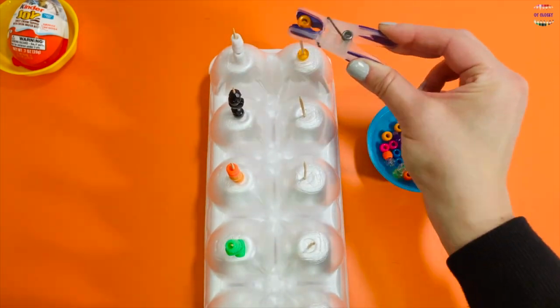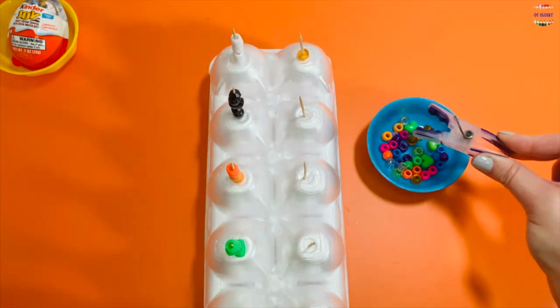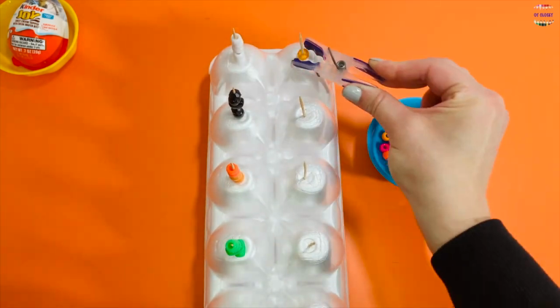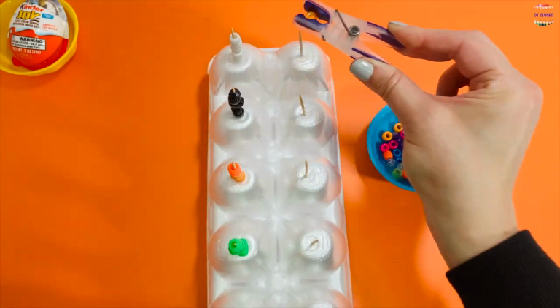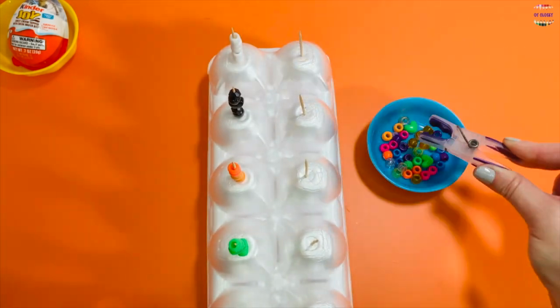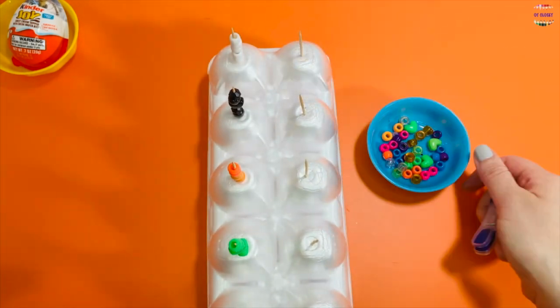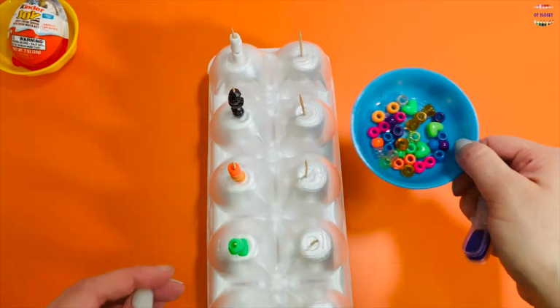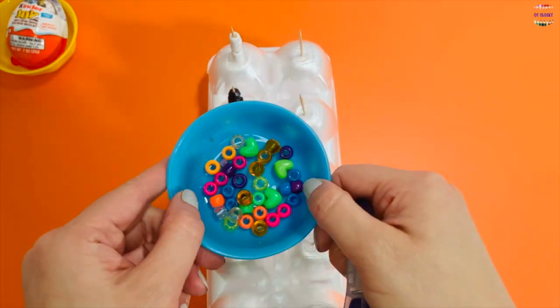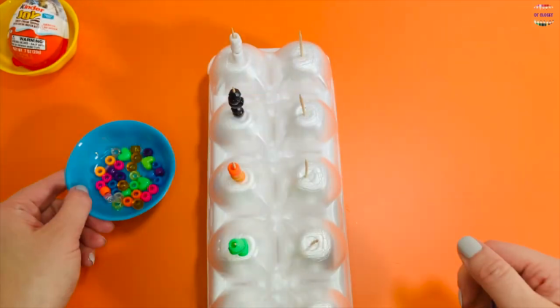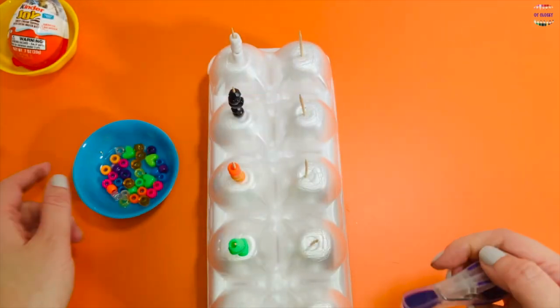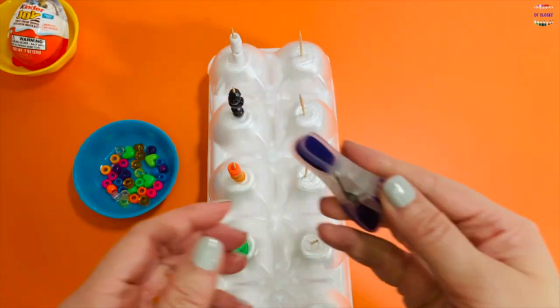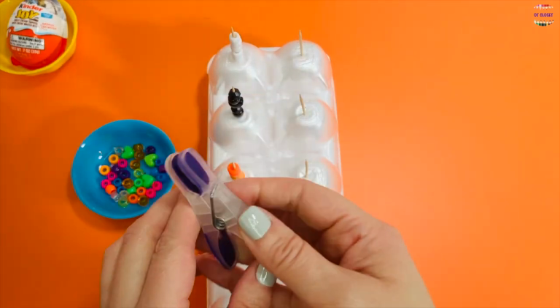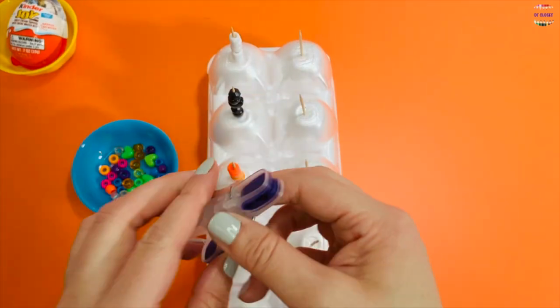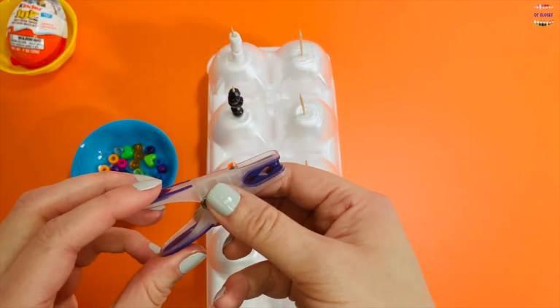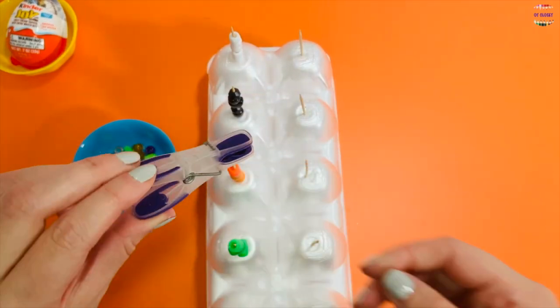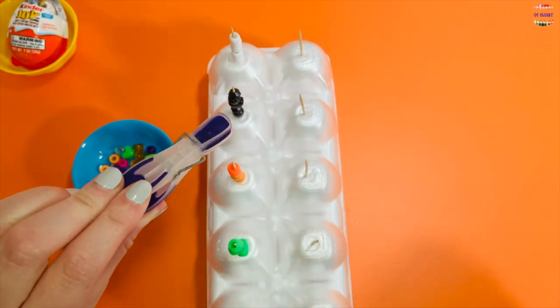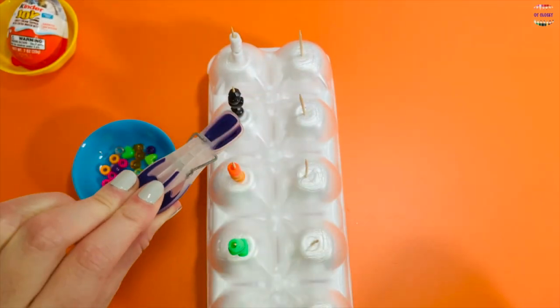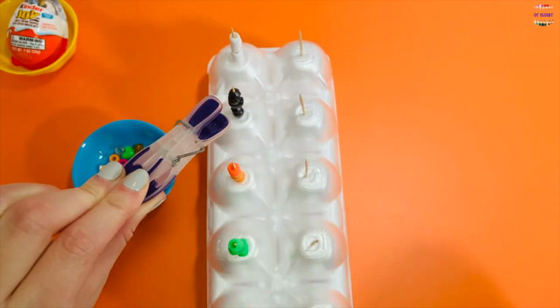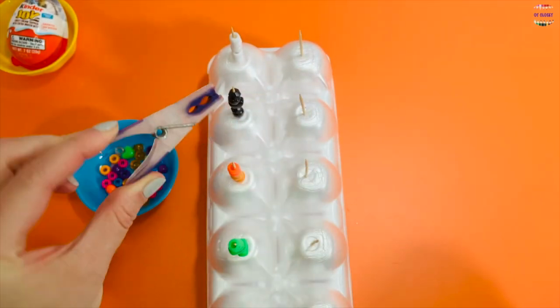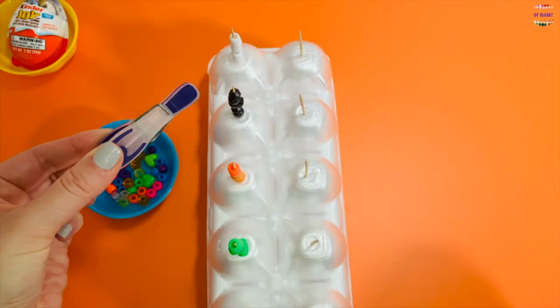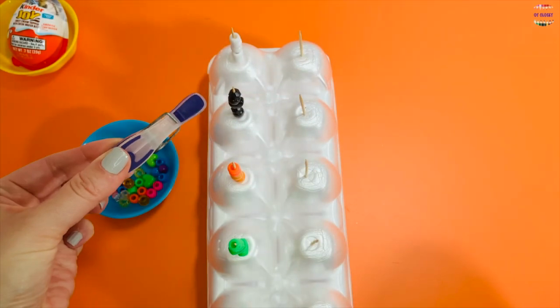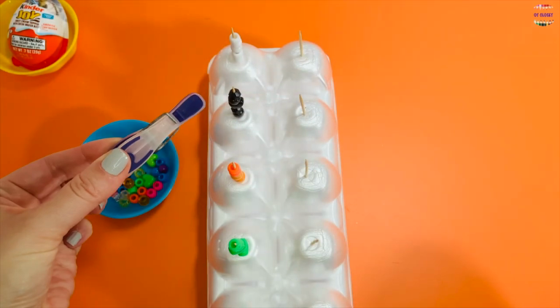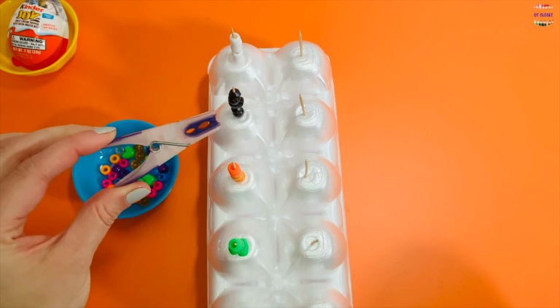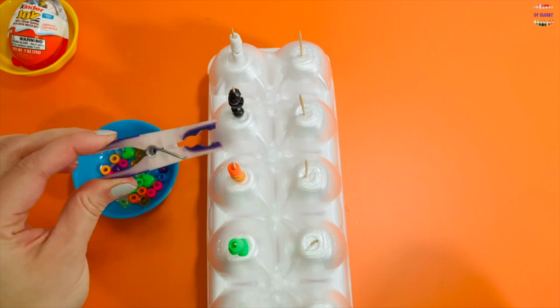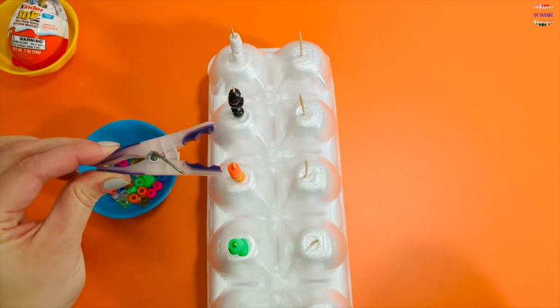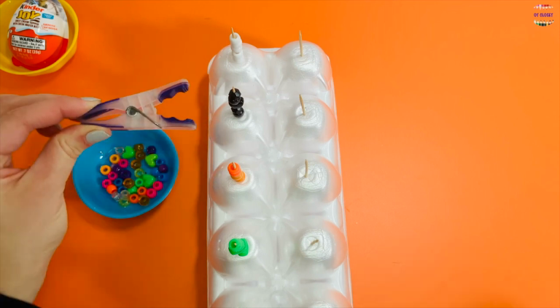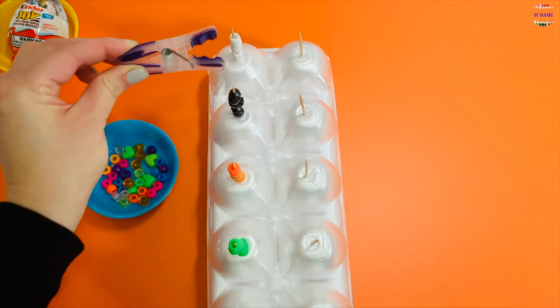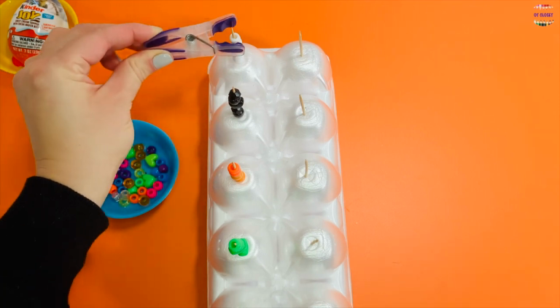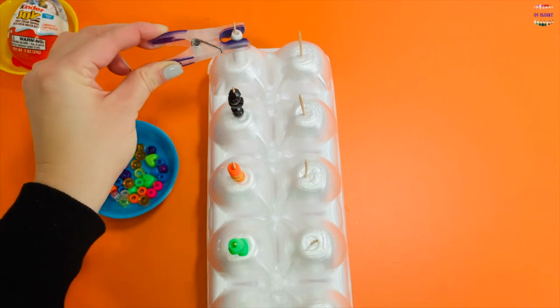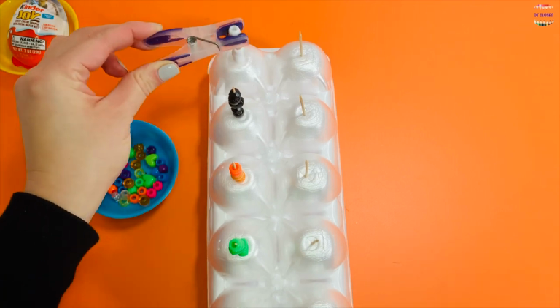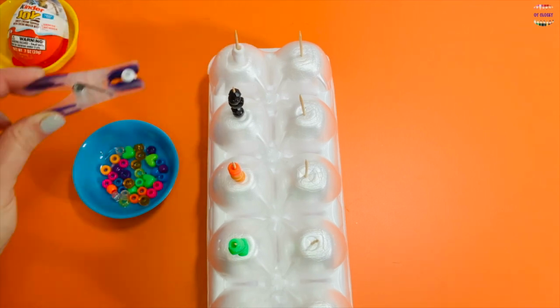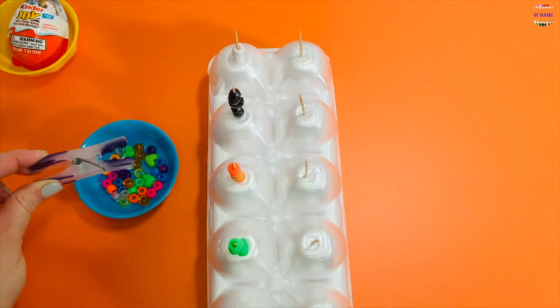Let's do it with your left hand now. Pinch the clothespin and take off your beads.